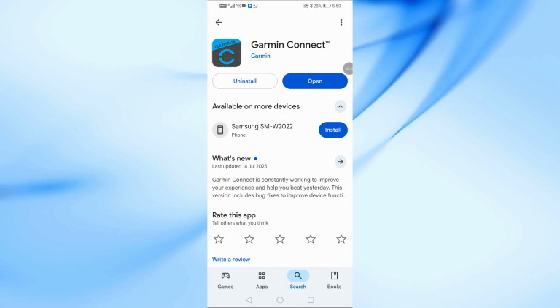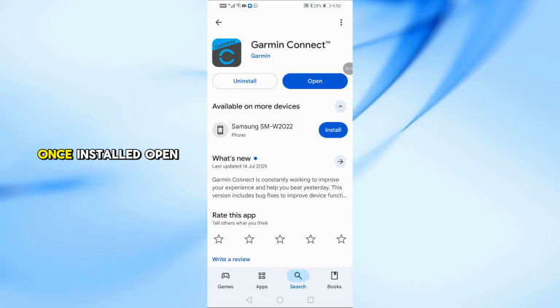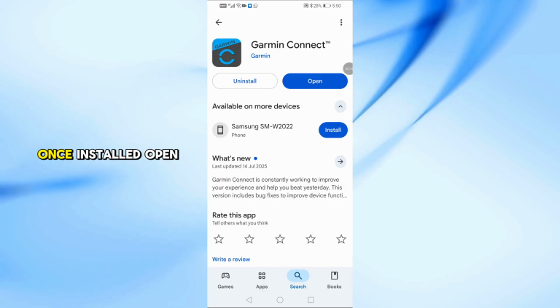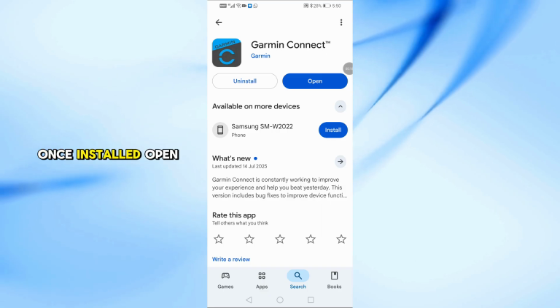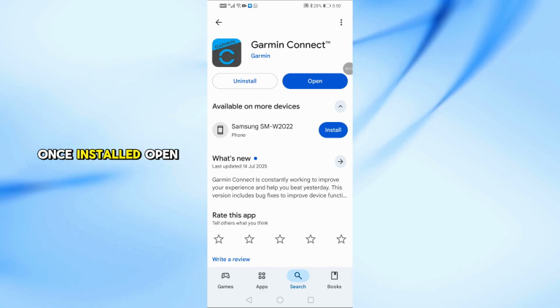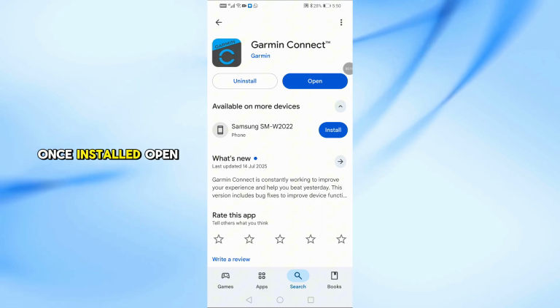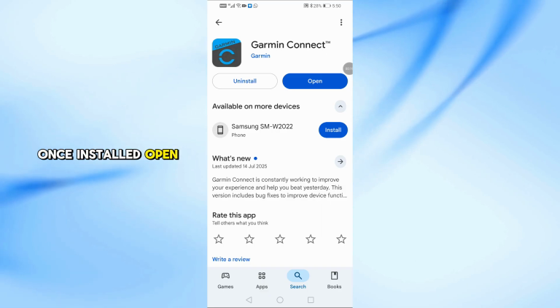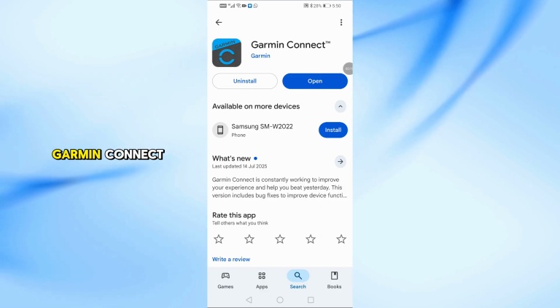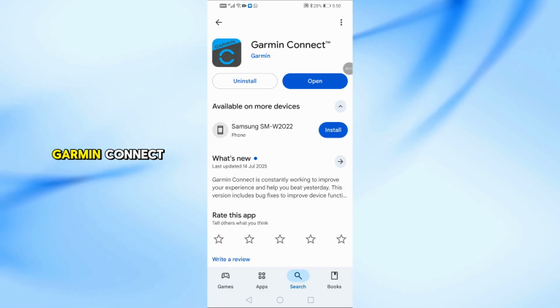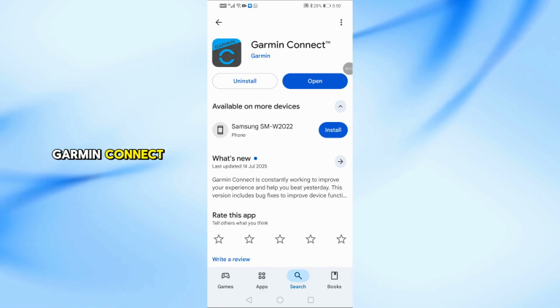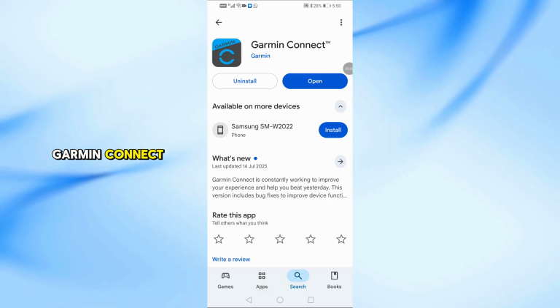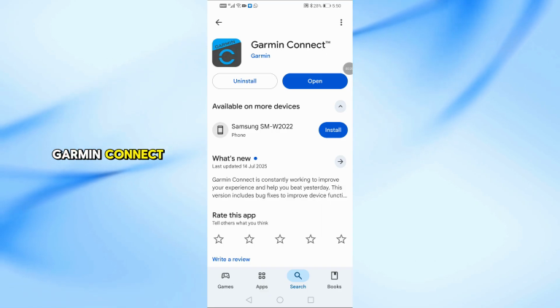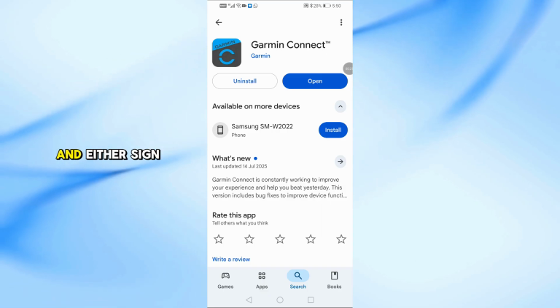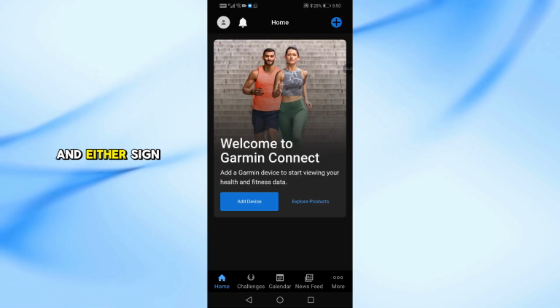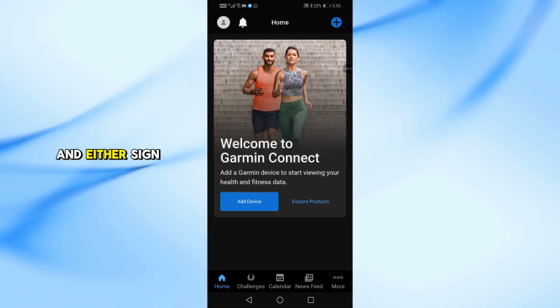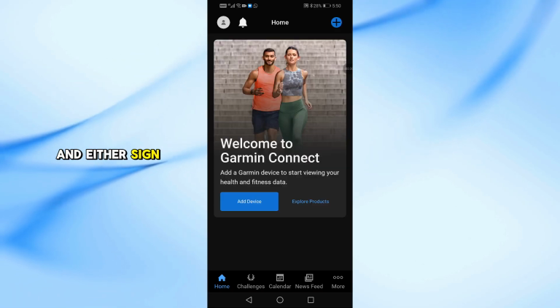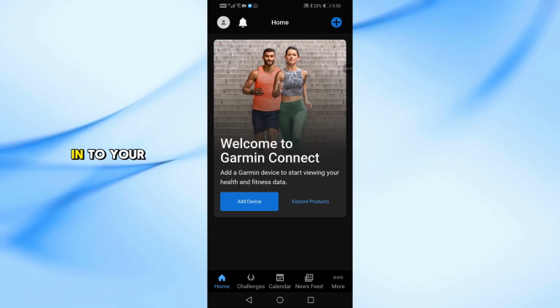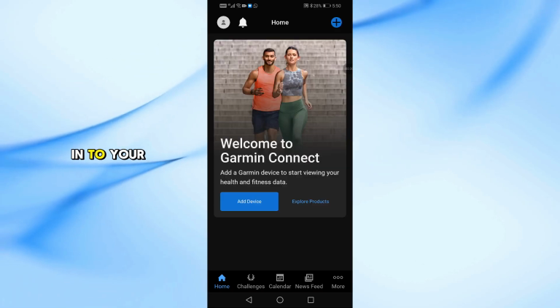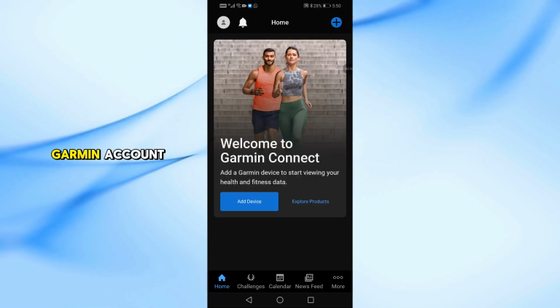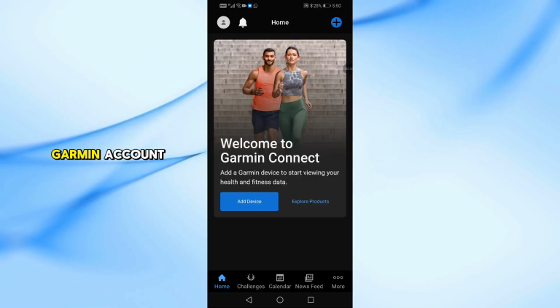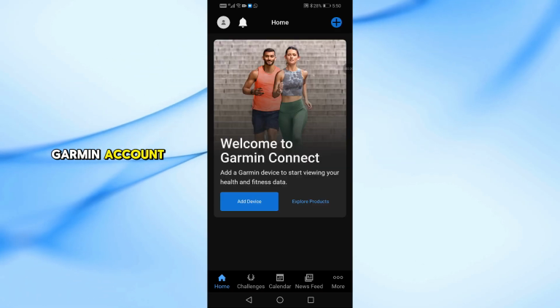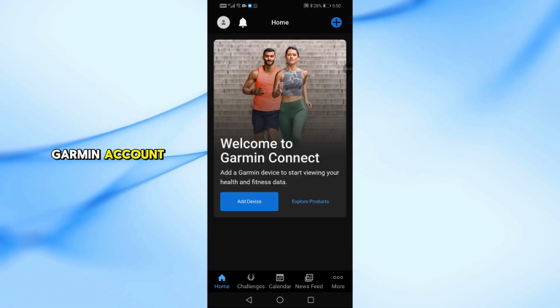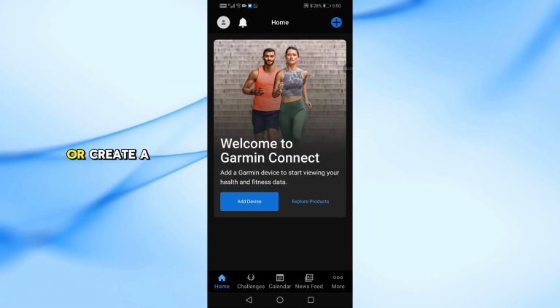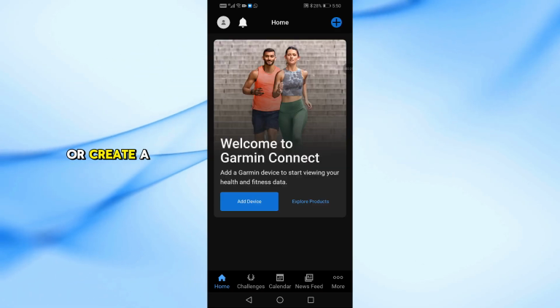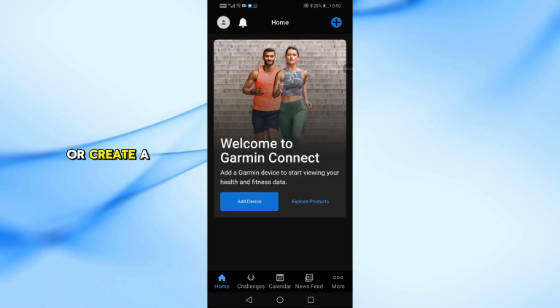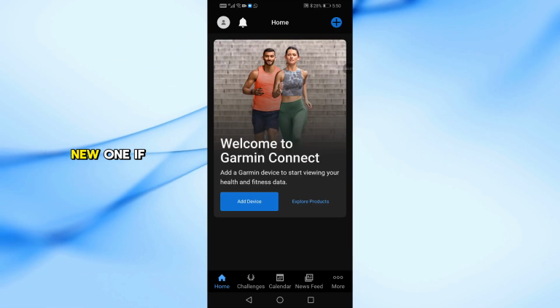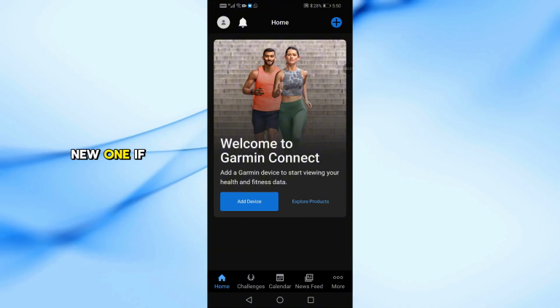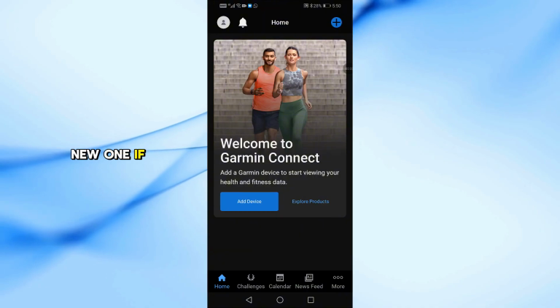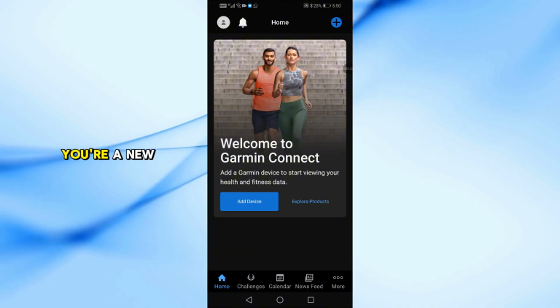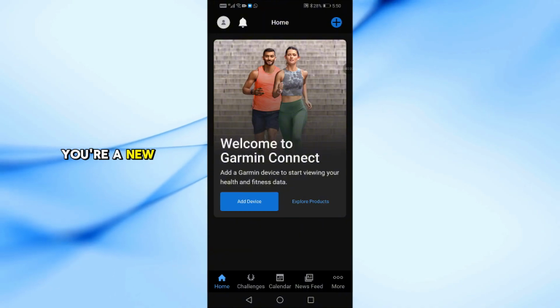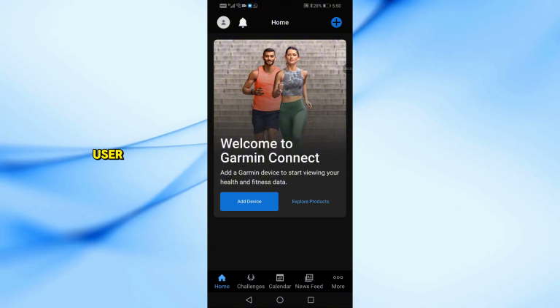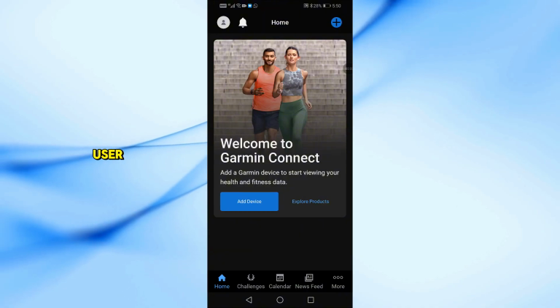Once installed, open Garmin Connect and either sign in to your Garmin account or create a new one if you're a new user.